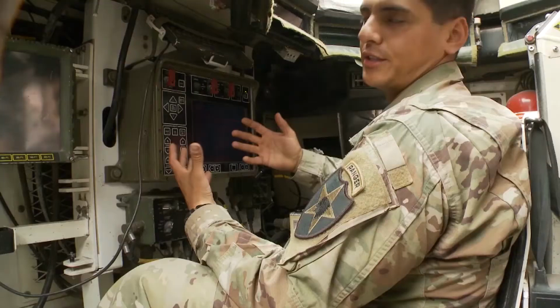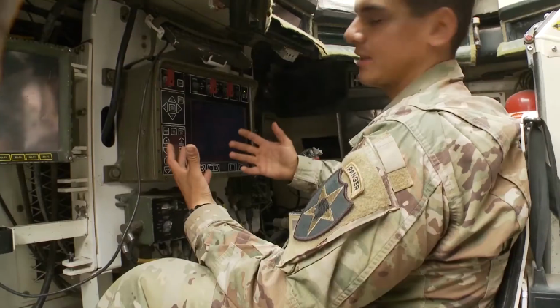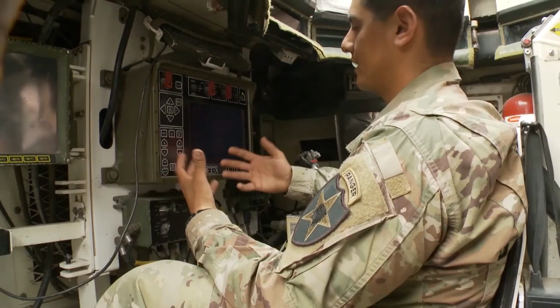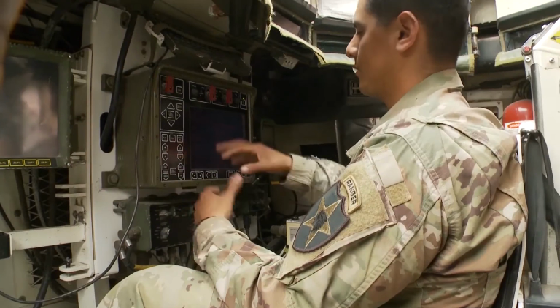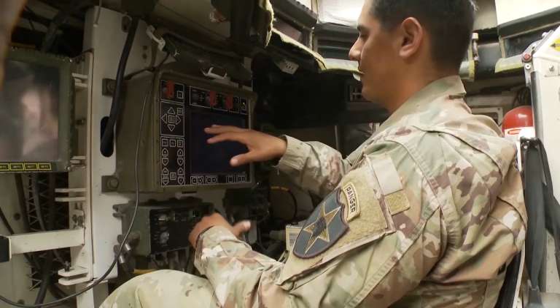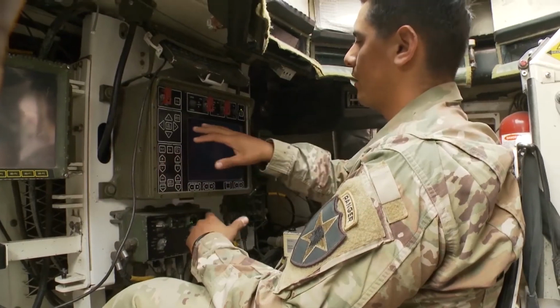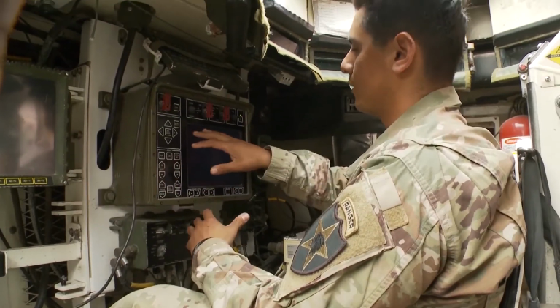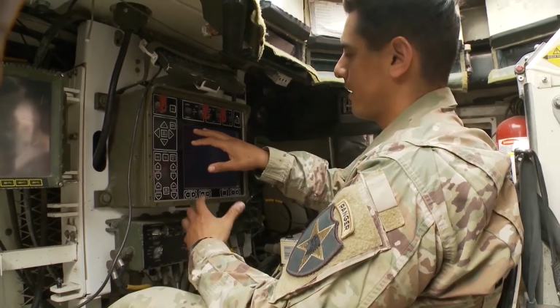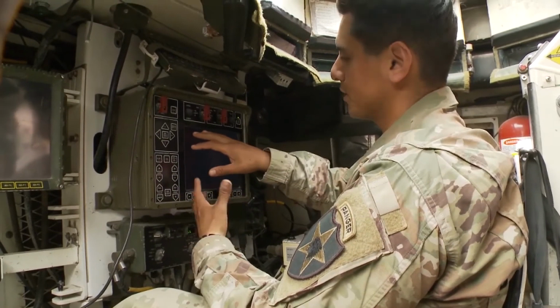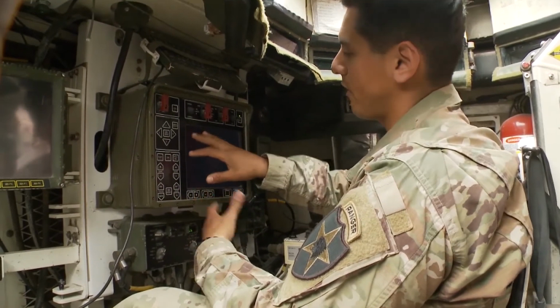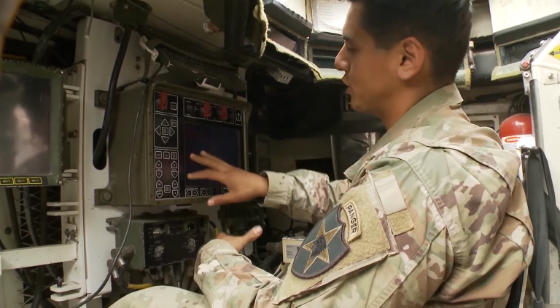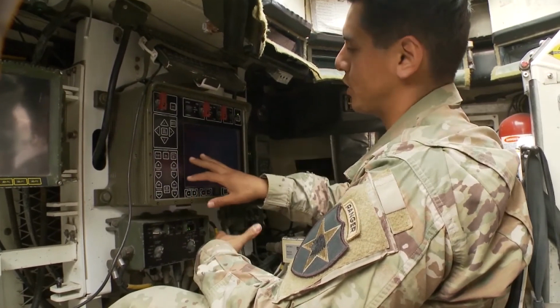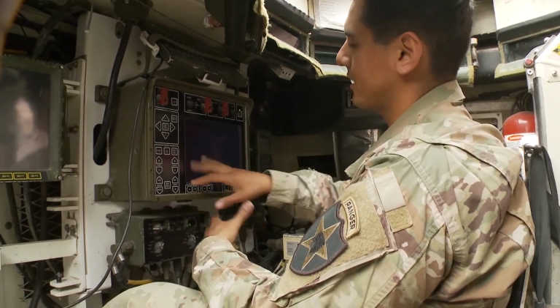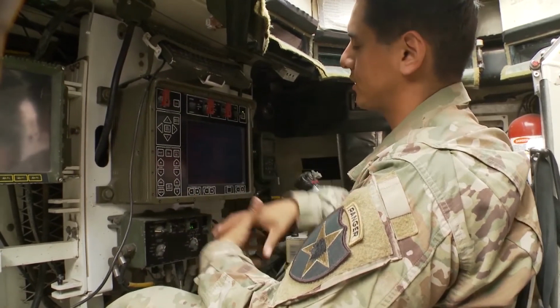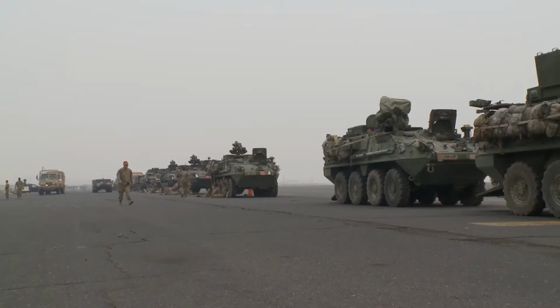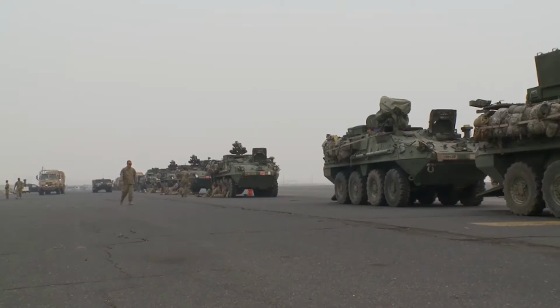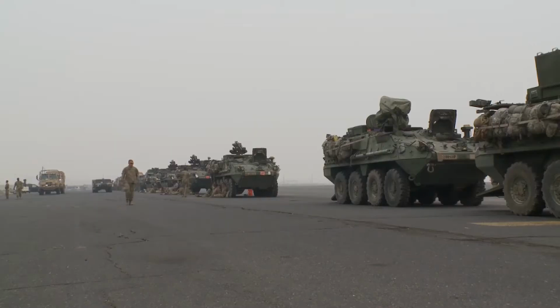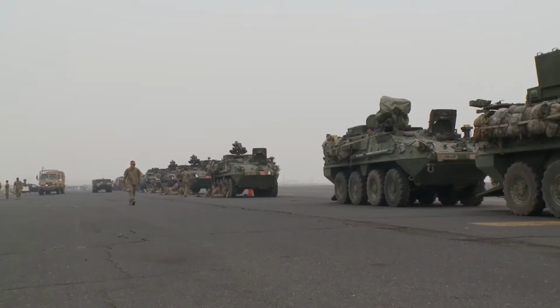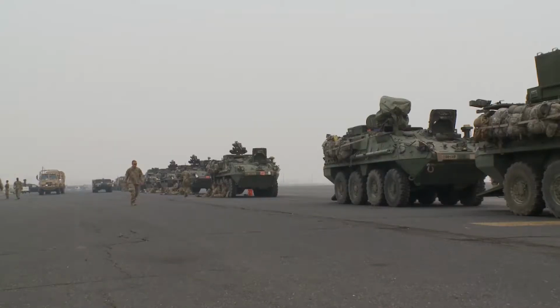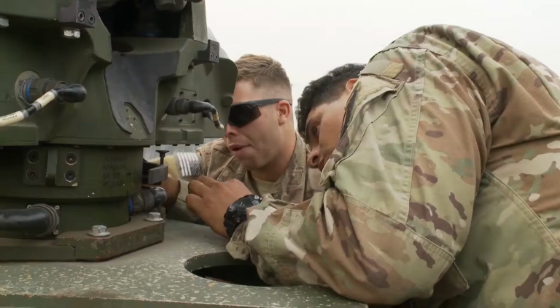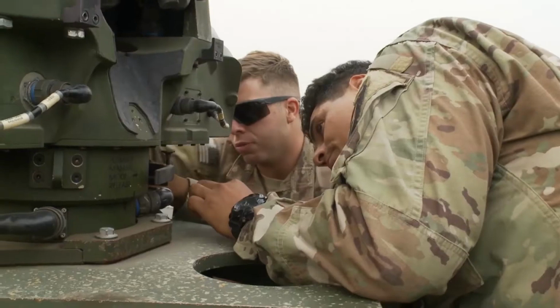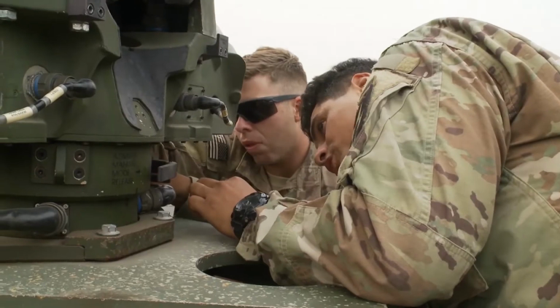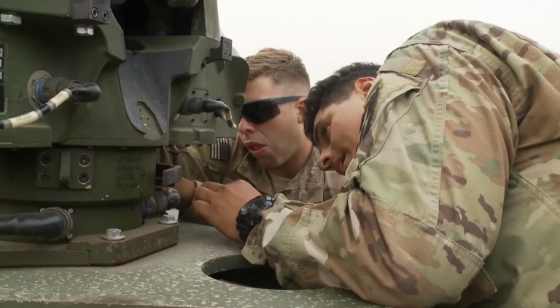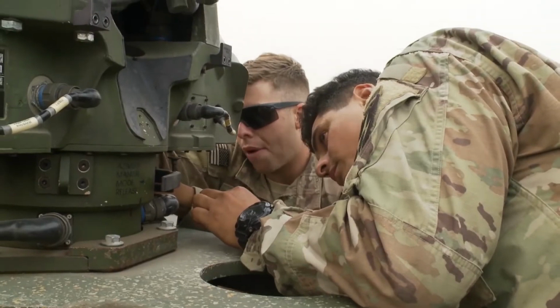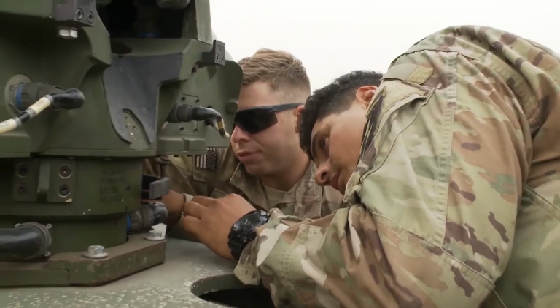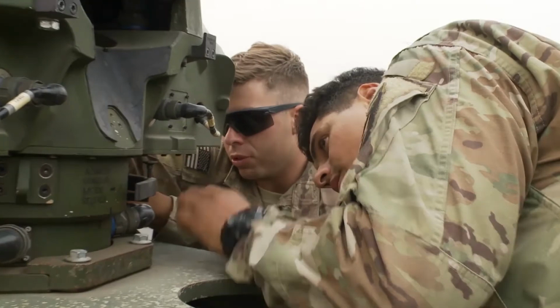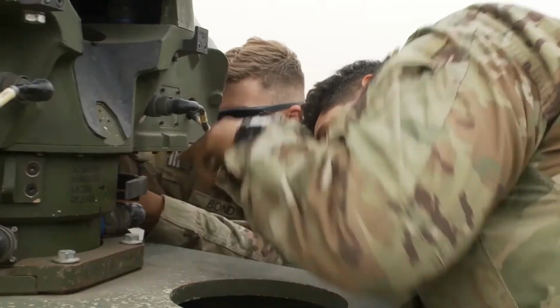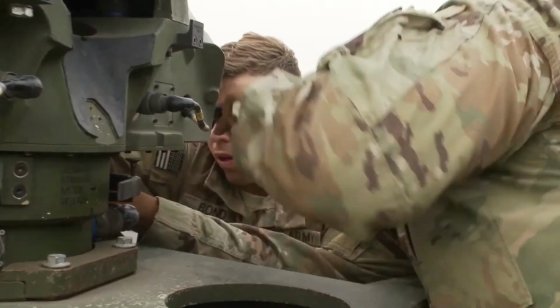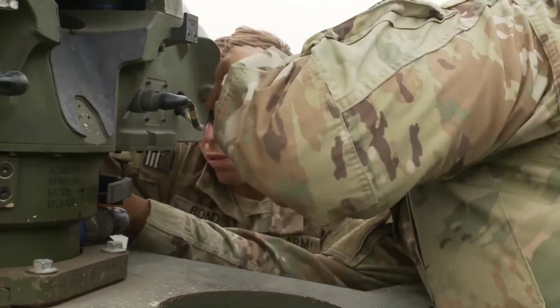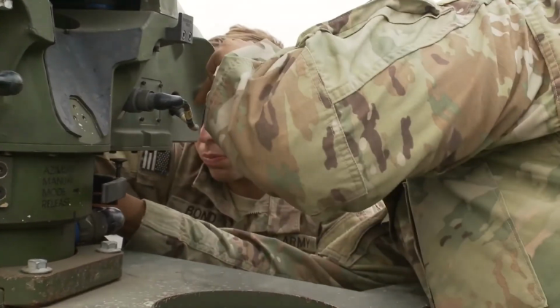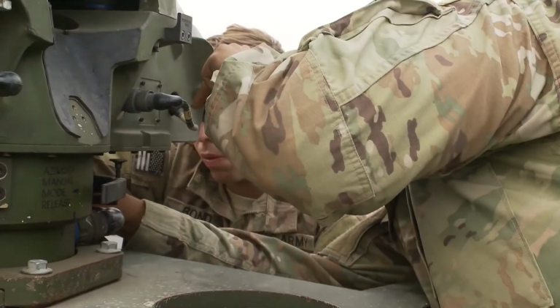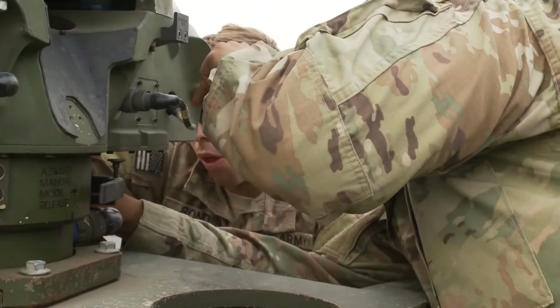You turn the system on, it goes through all its checks. Try to move this bracket out the way, push it down. It's like a lever.